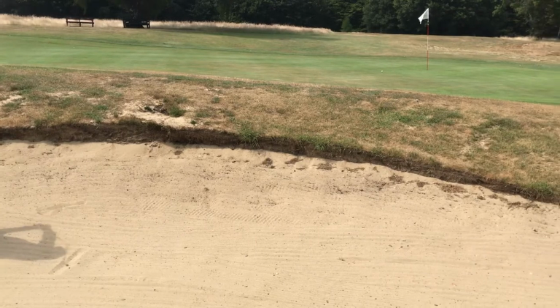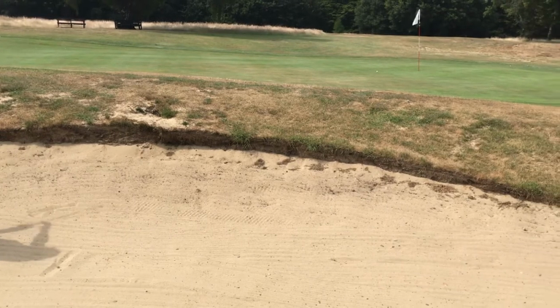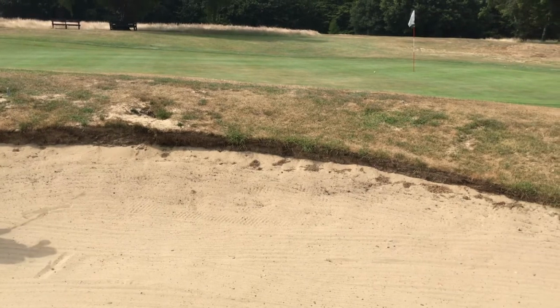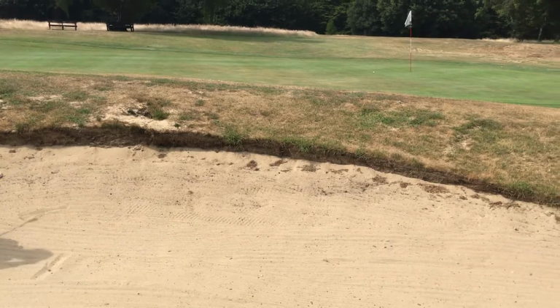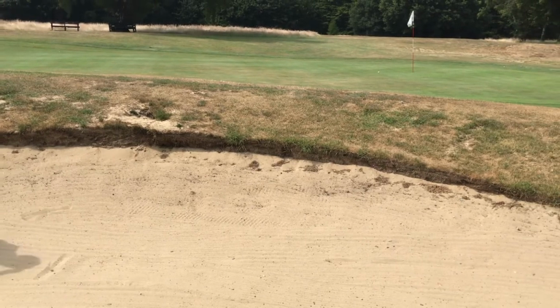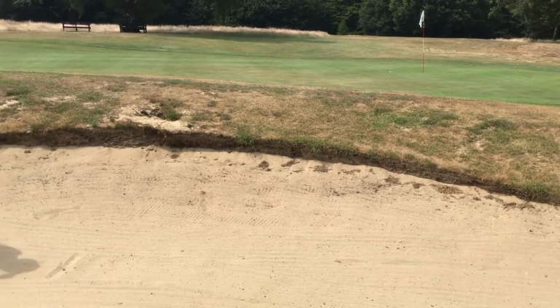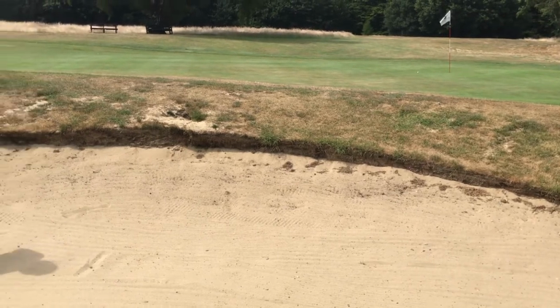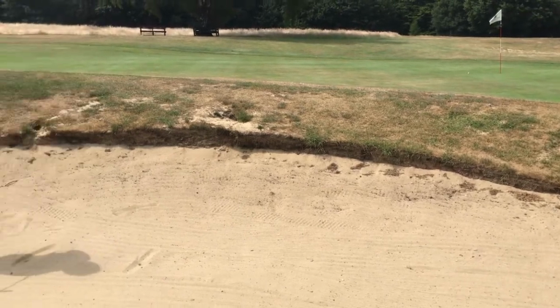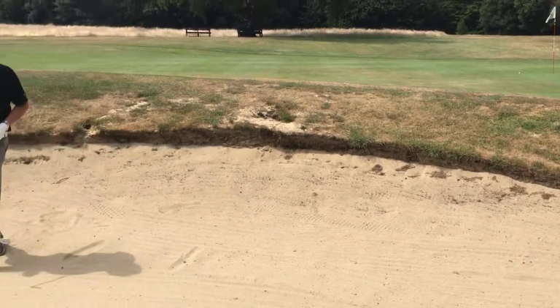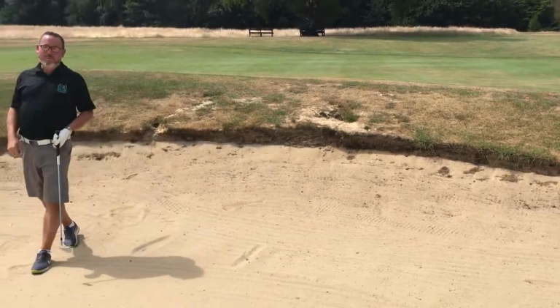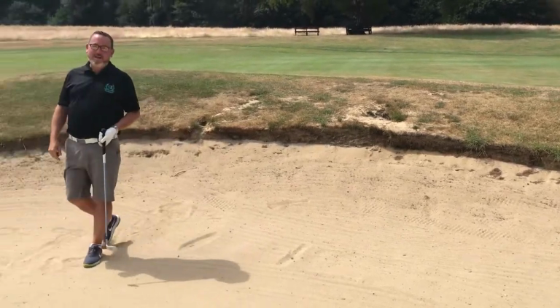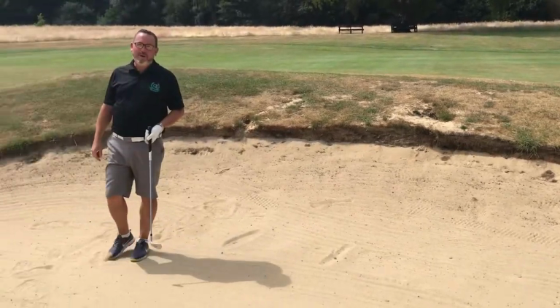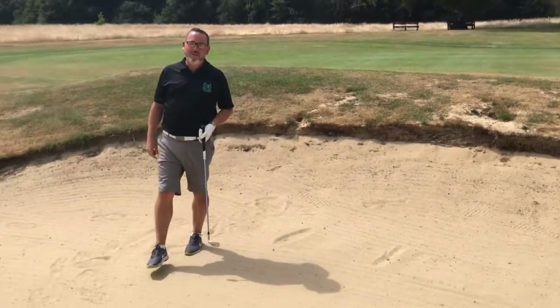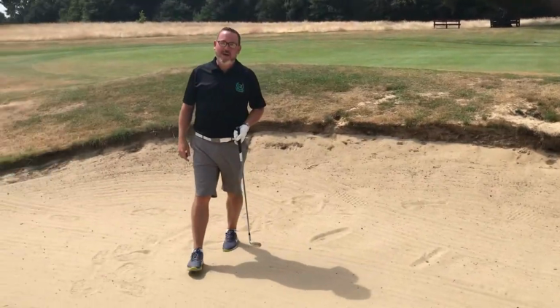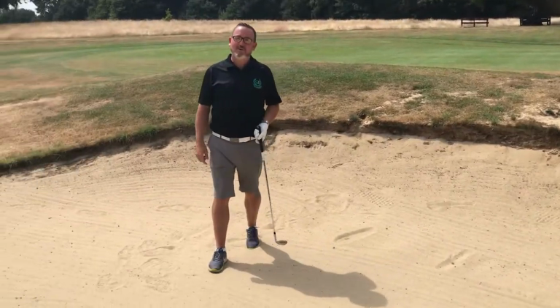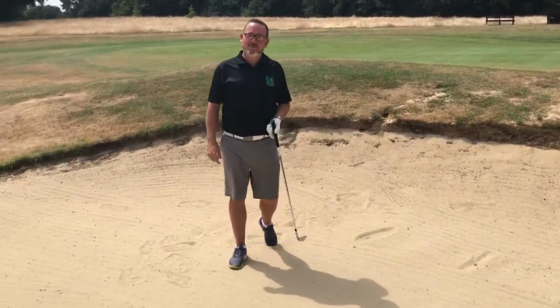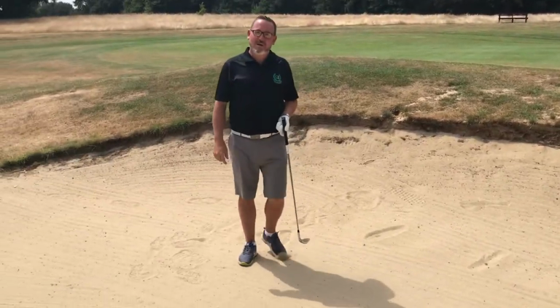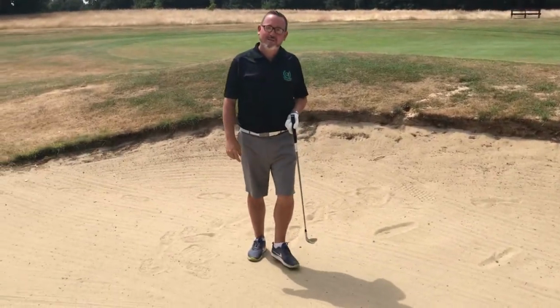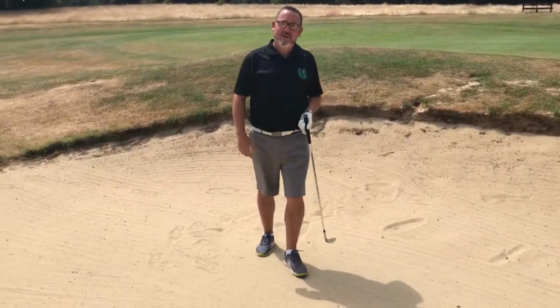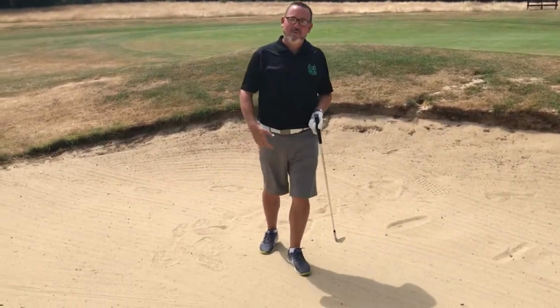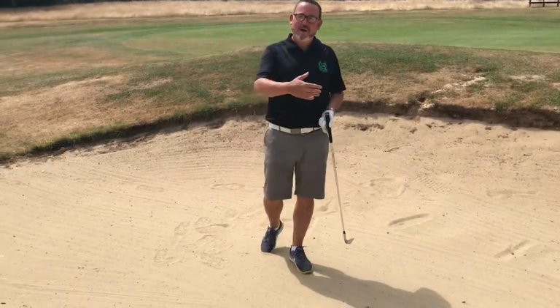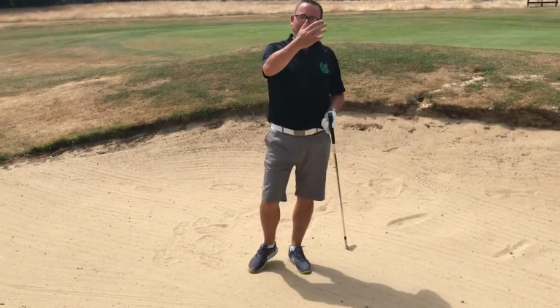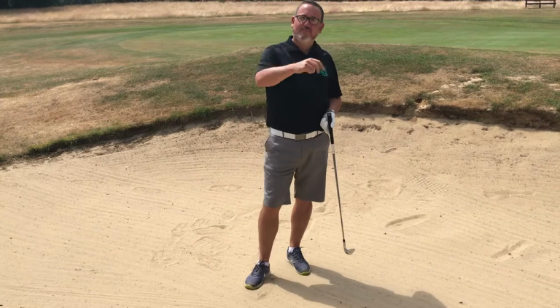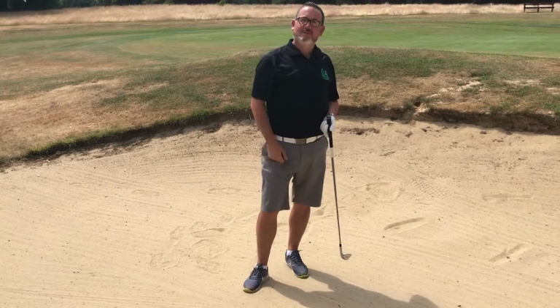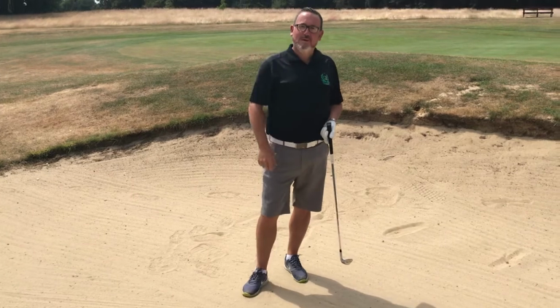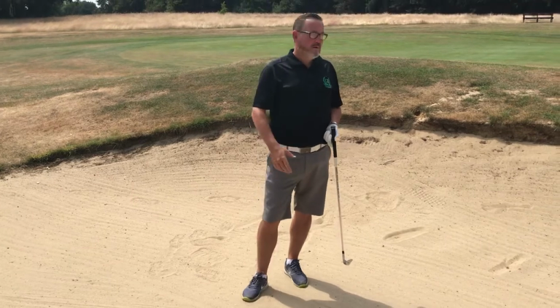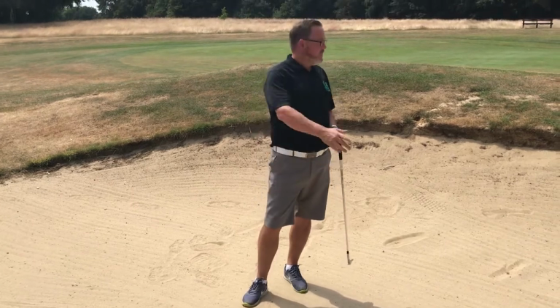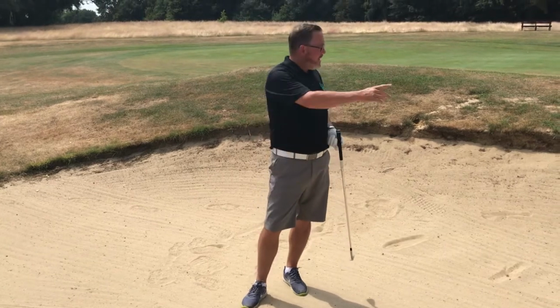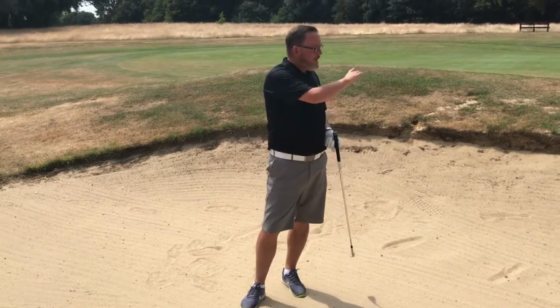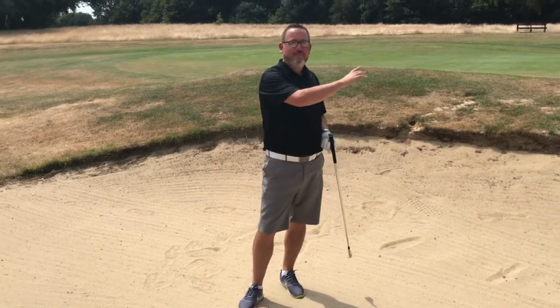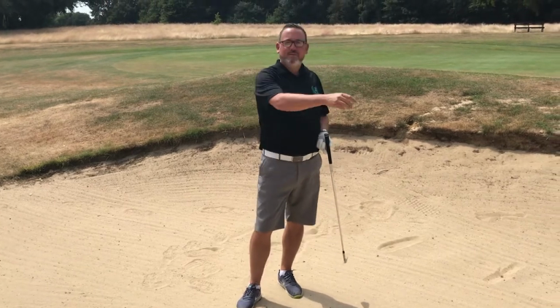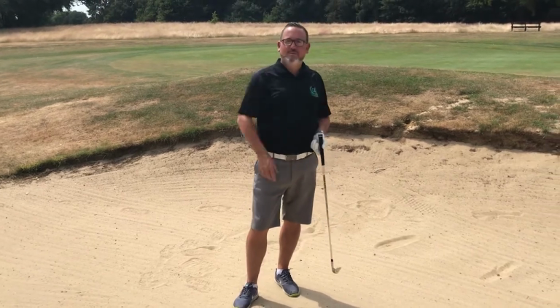A very simplistic way of getting the ball out of the bunker without too much stress when there's a high bank in front of us.